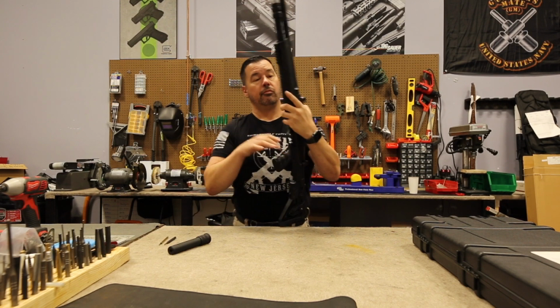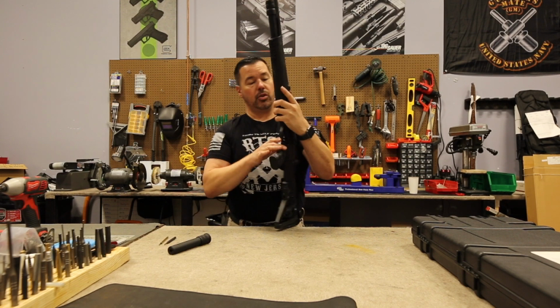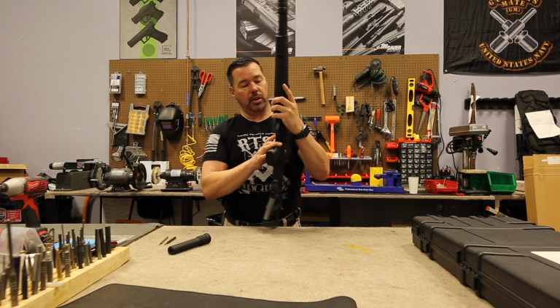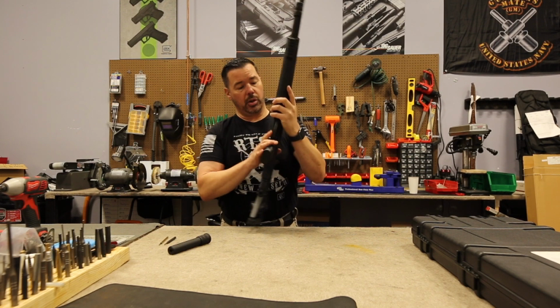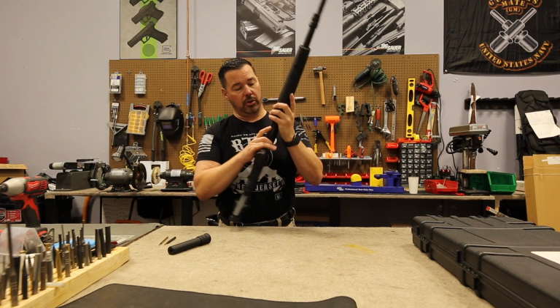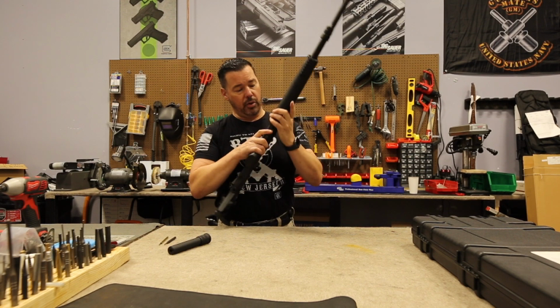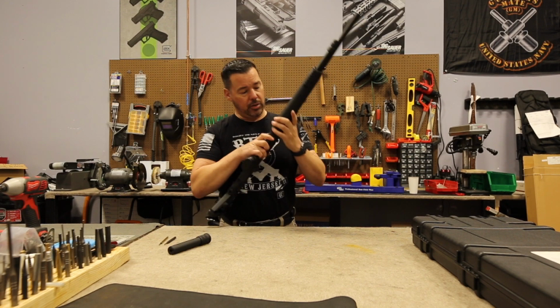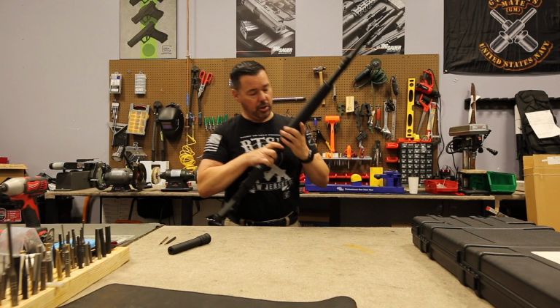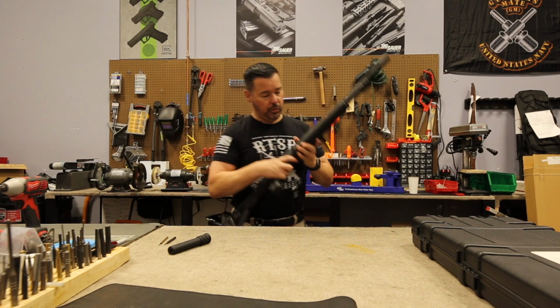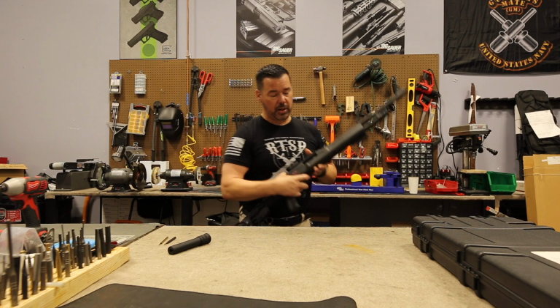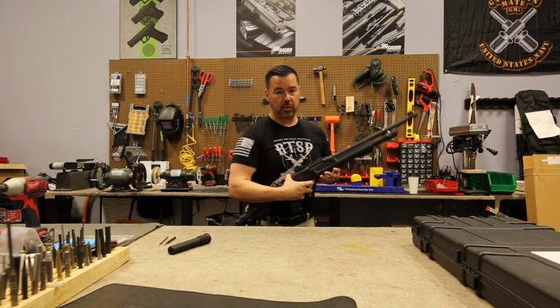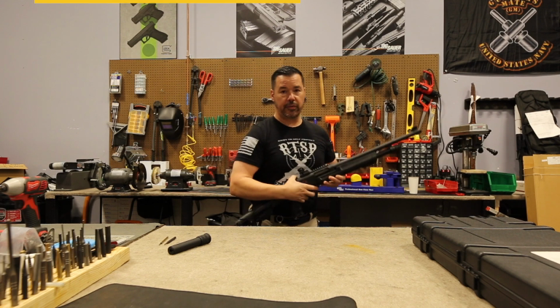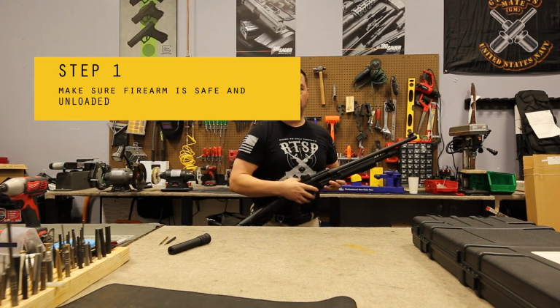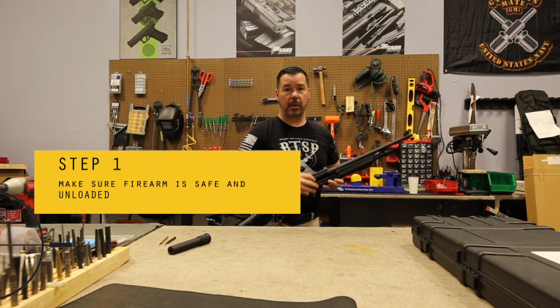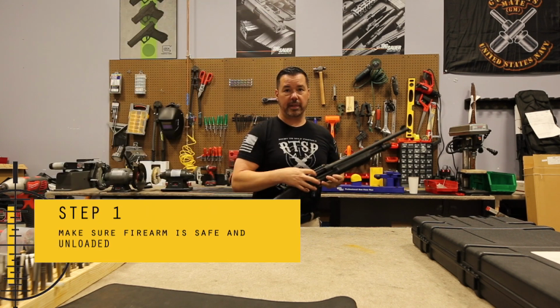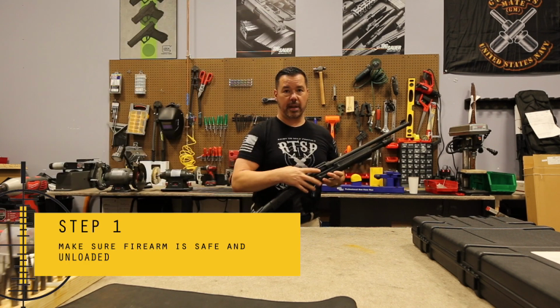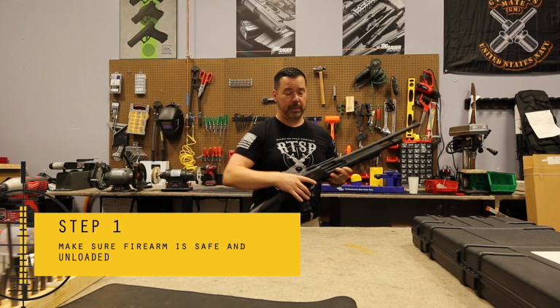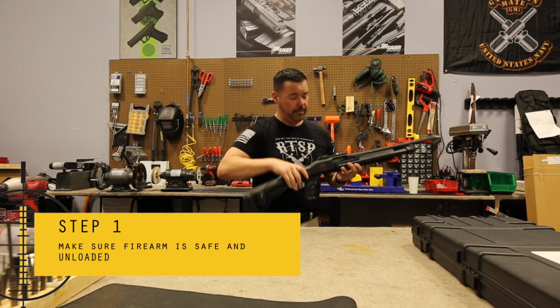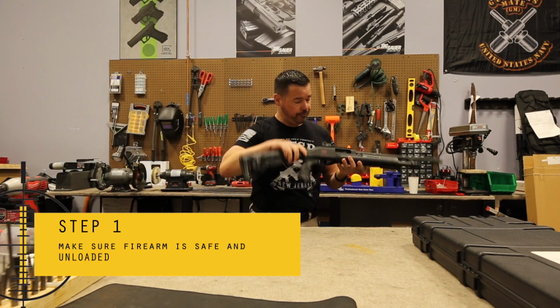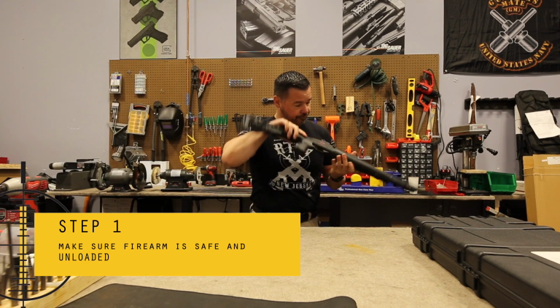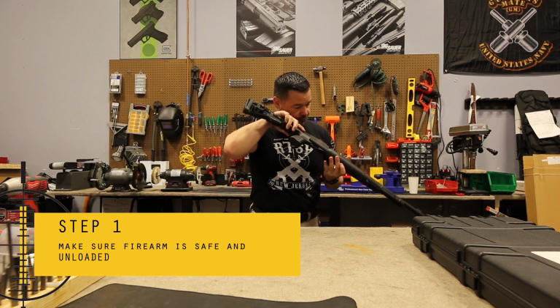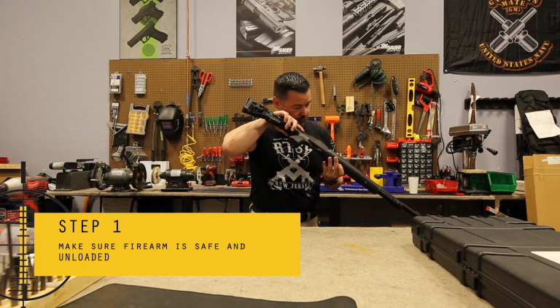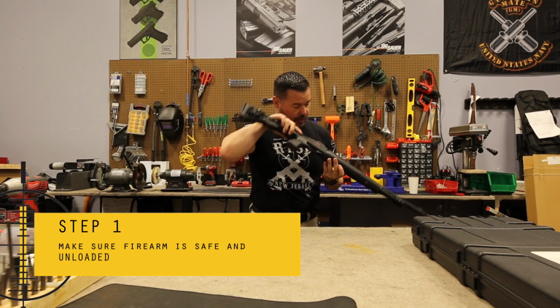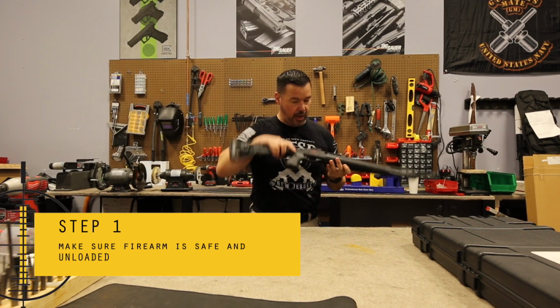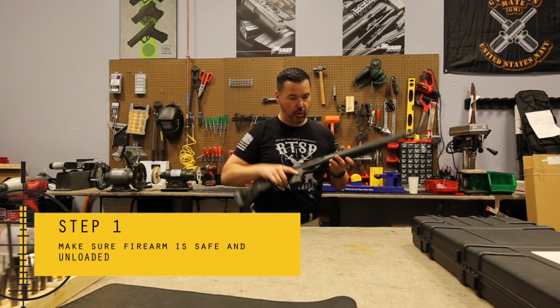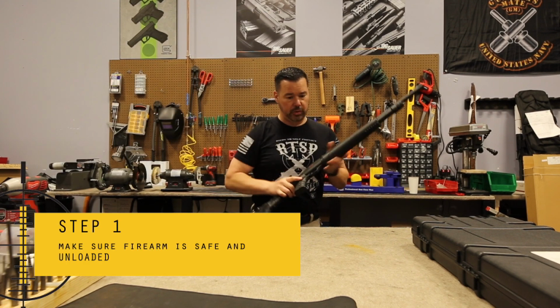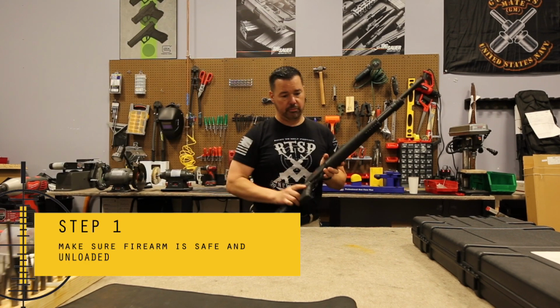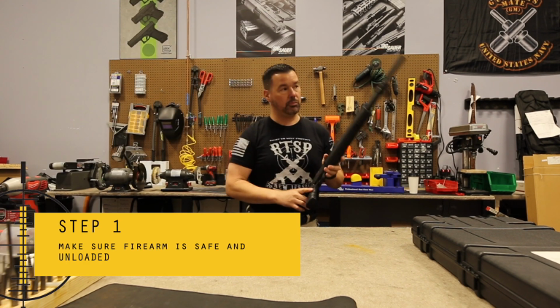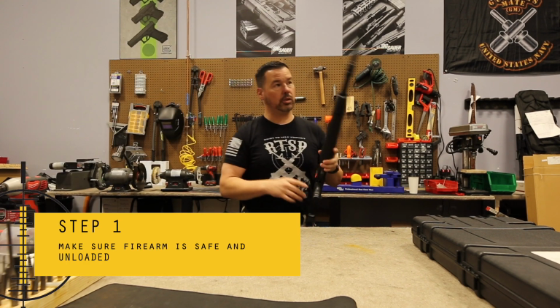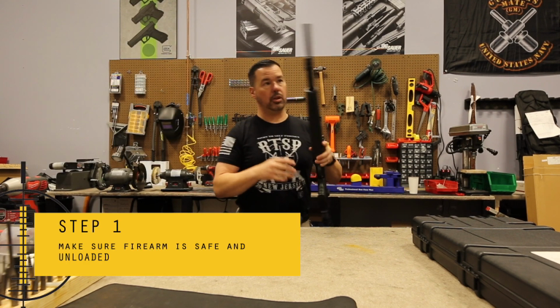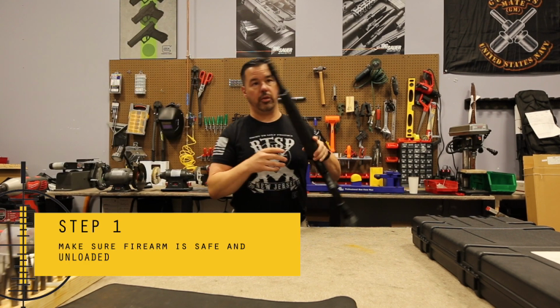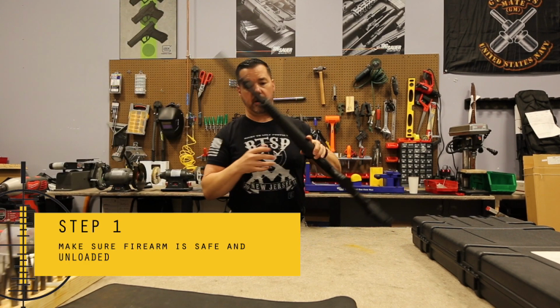First thing we're going to do, as always, is make sure the firearm is empty. It's not loaded. Good to go there.